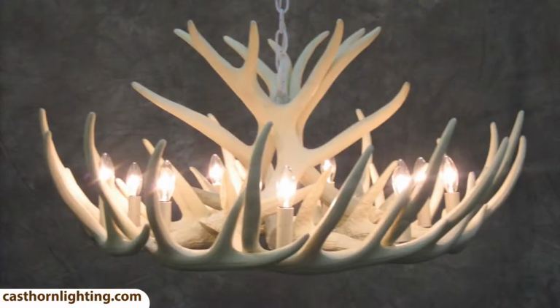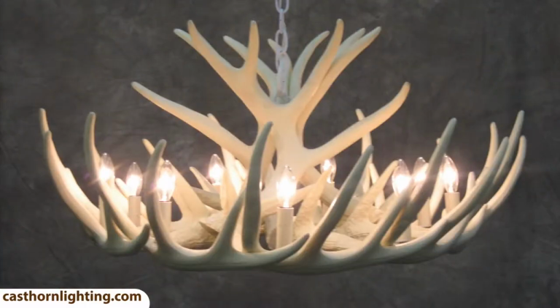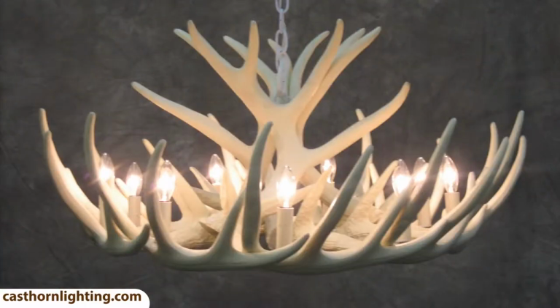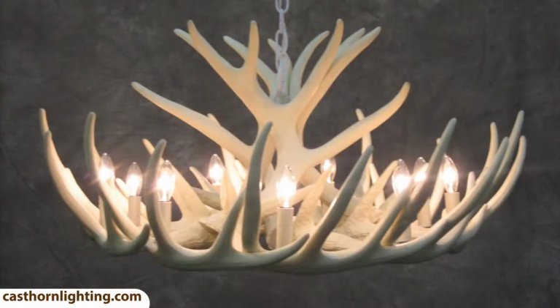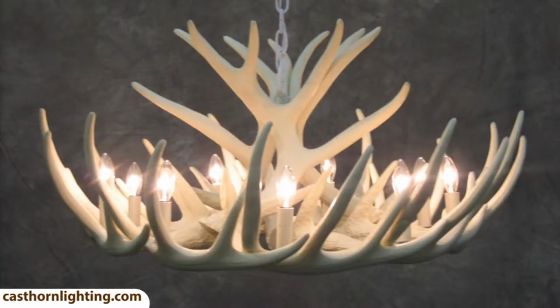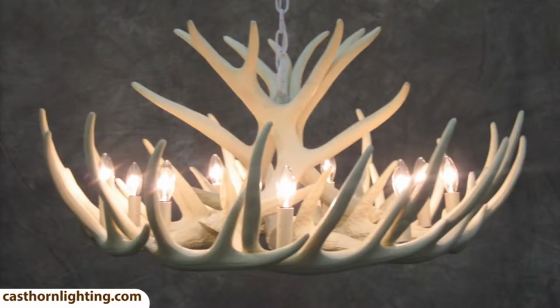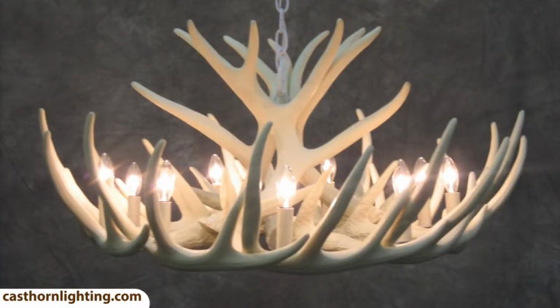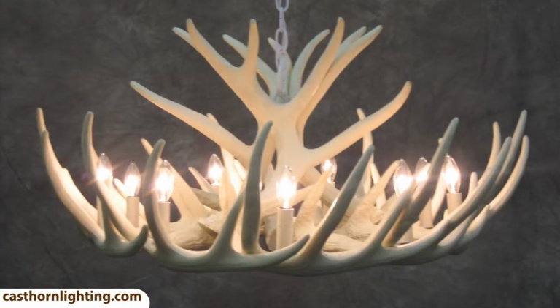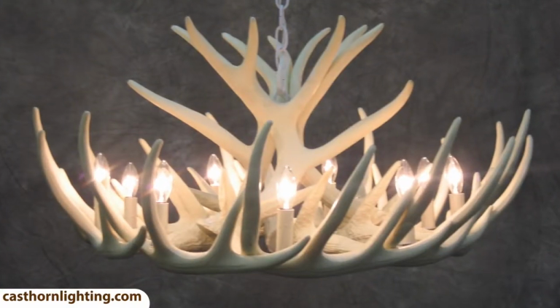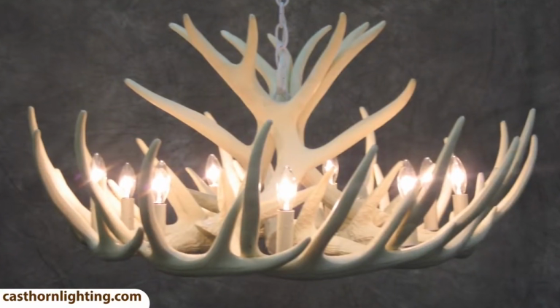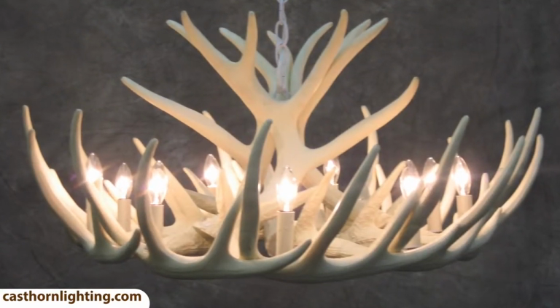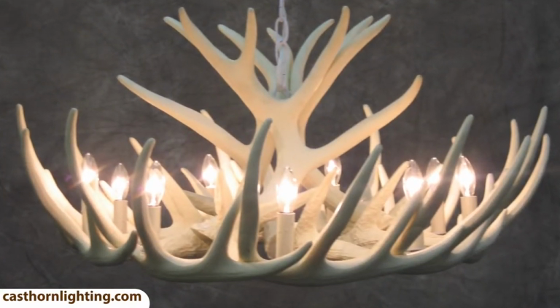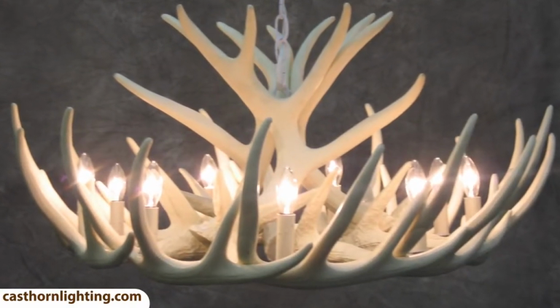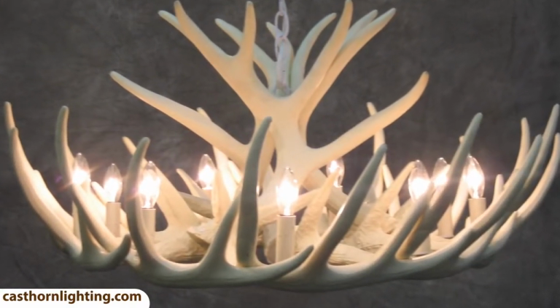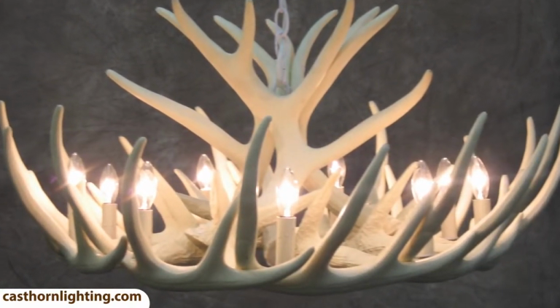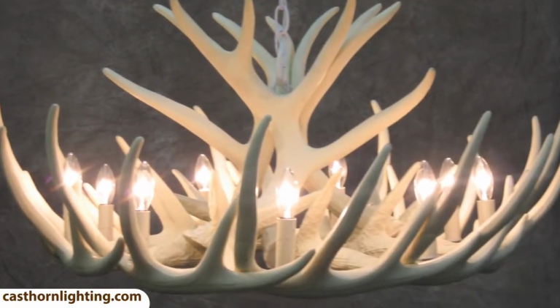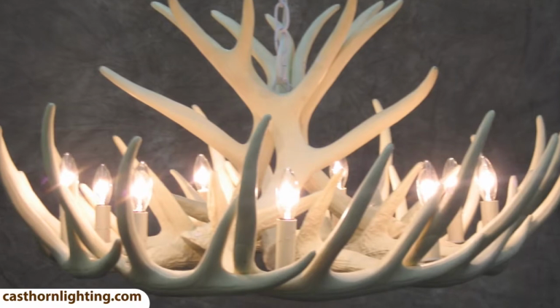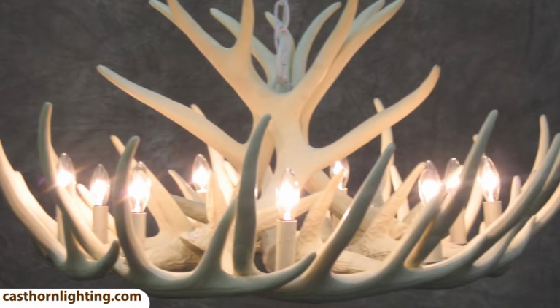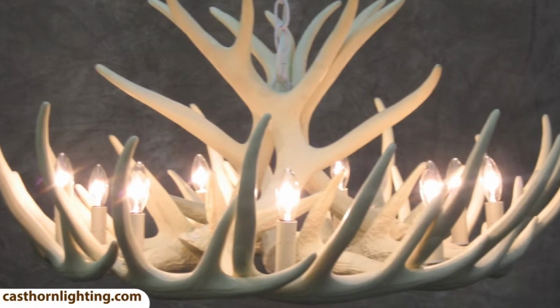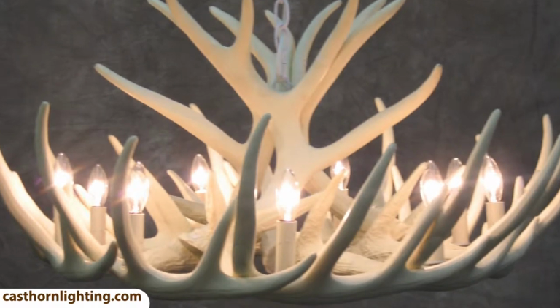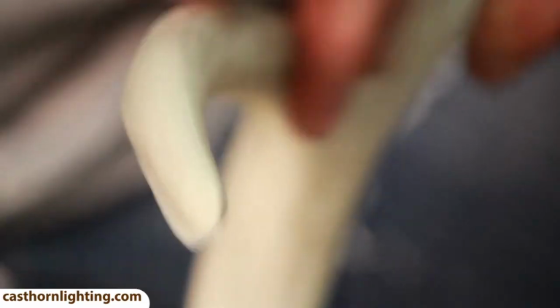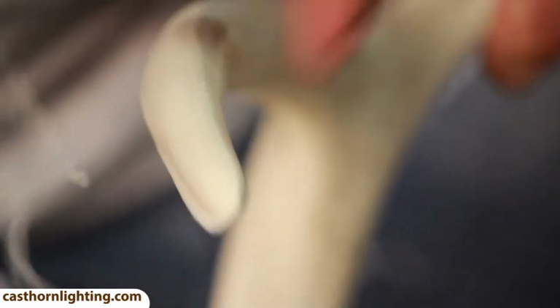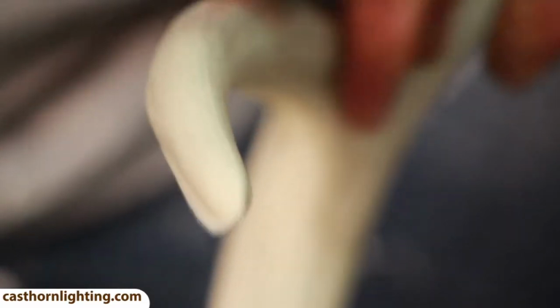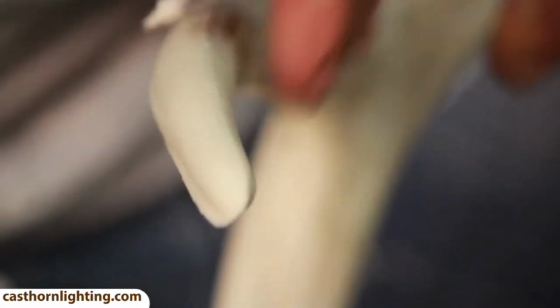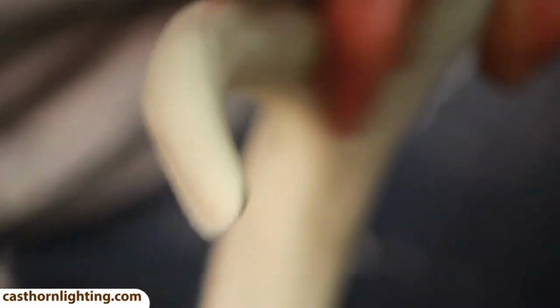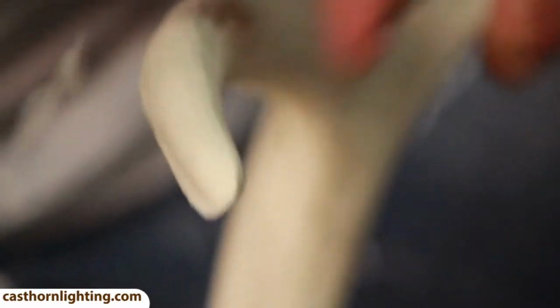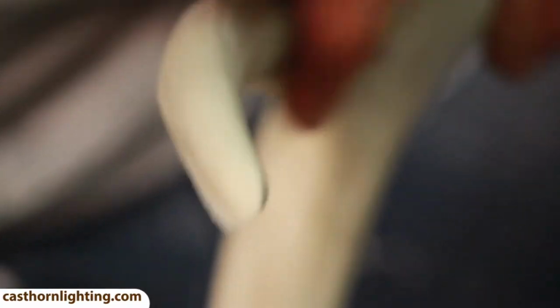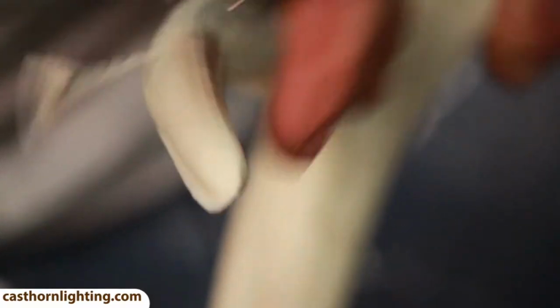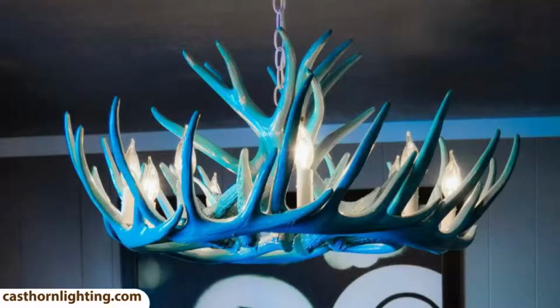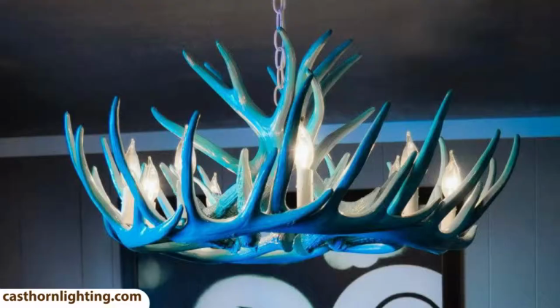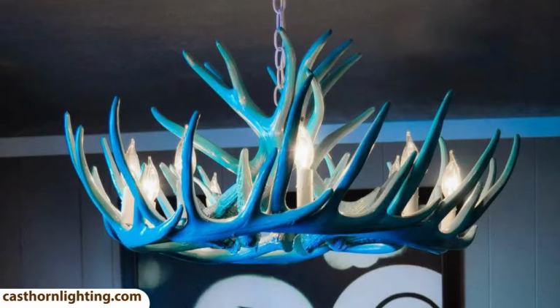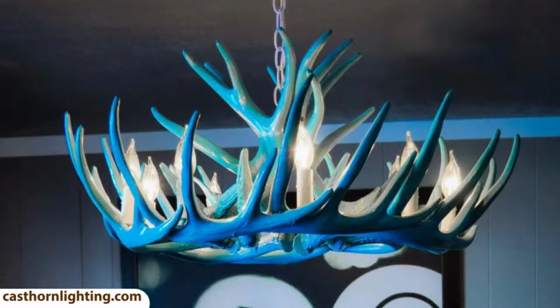The second option is the white chandelier with white candle sleeves. This is the perfect choice if you want a chic look.